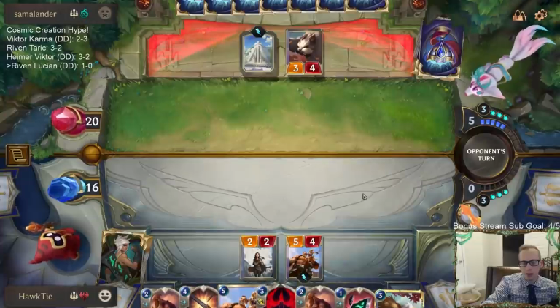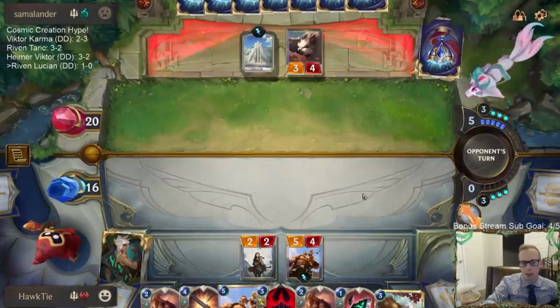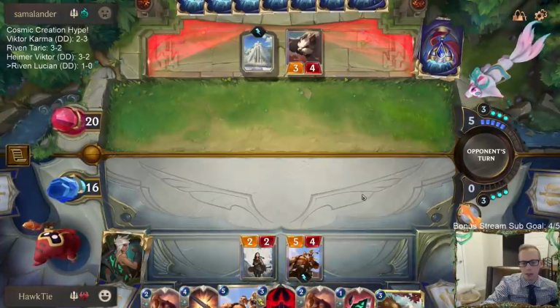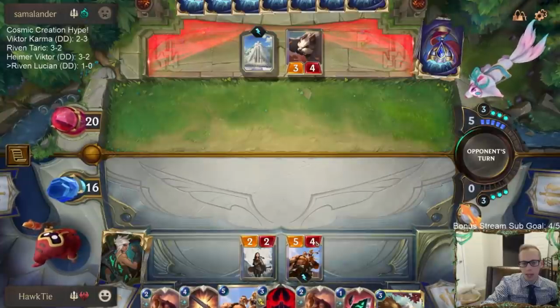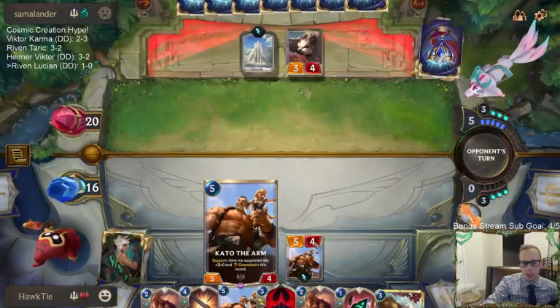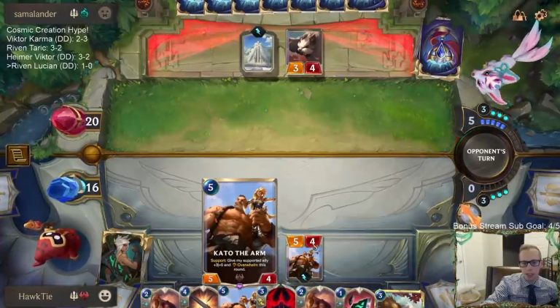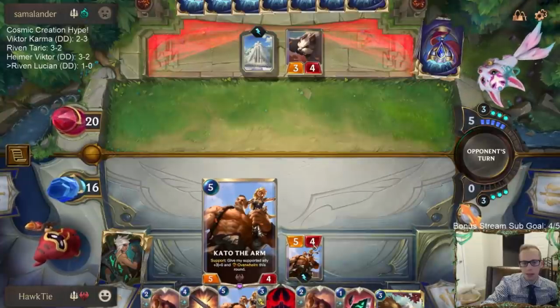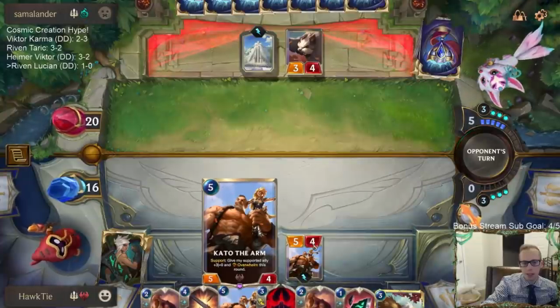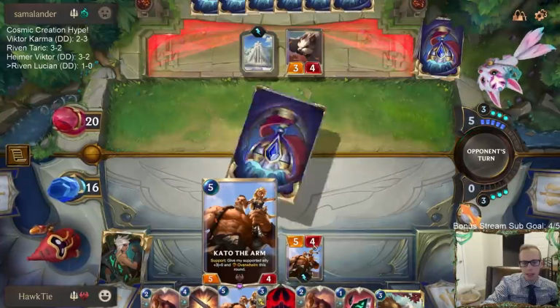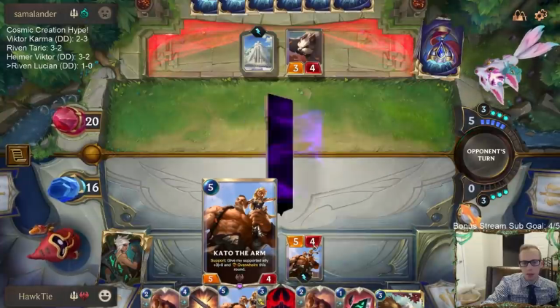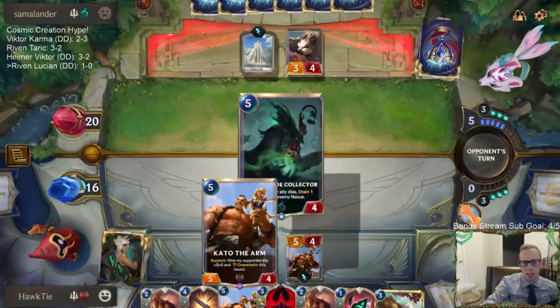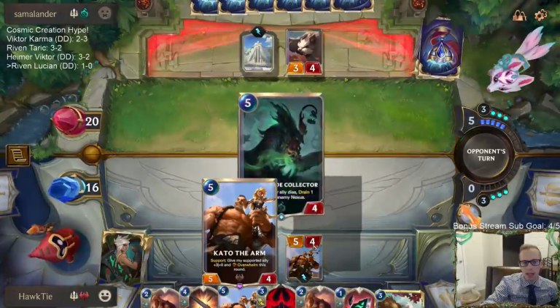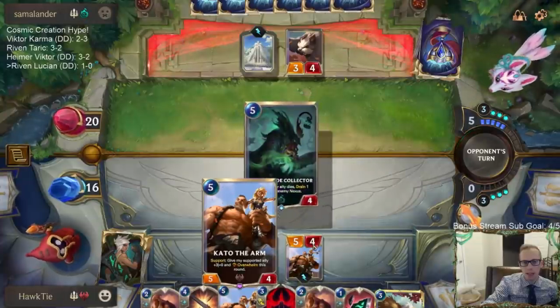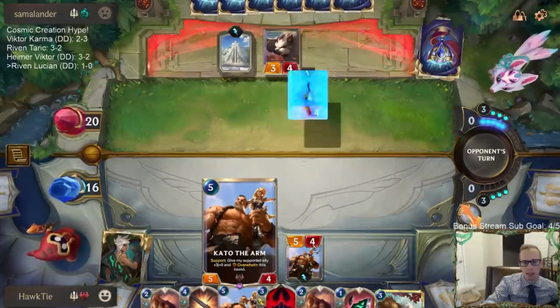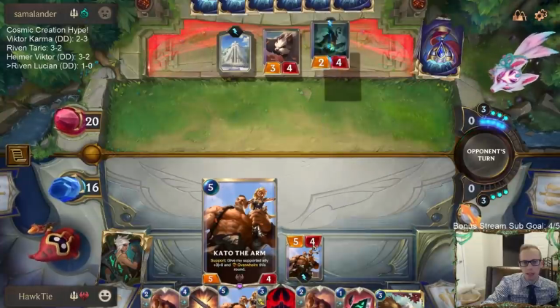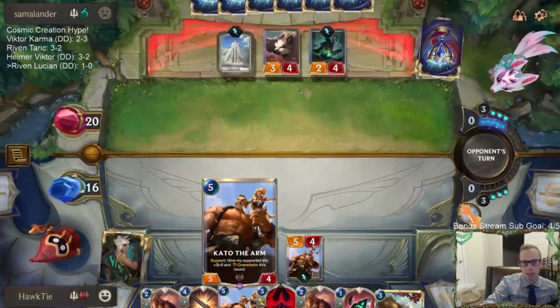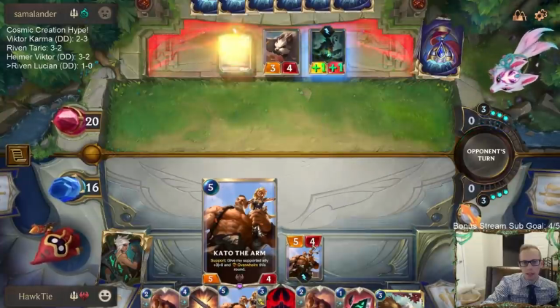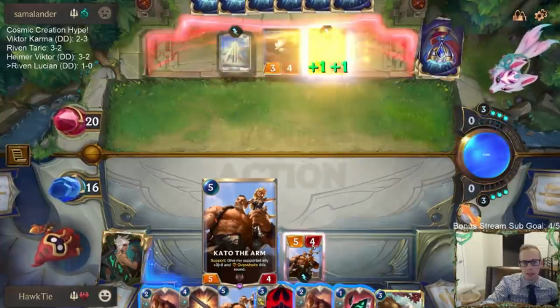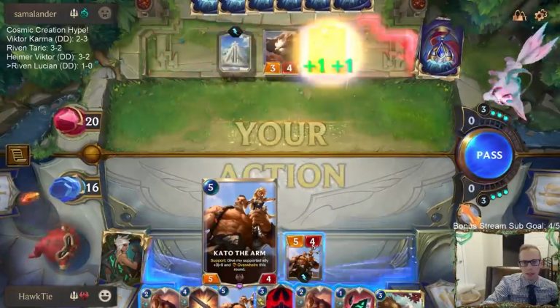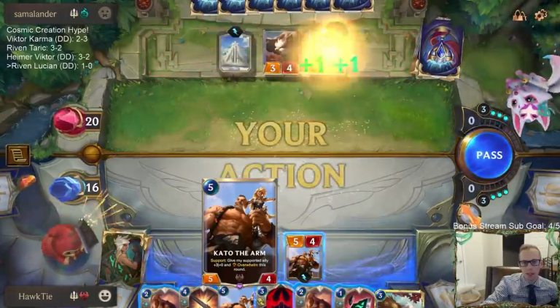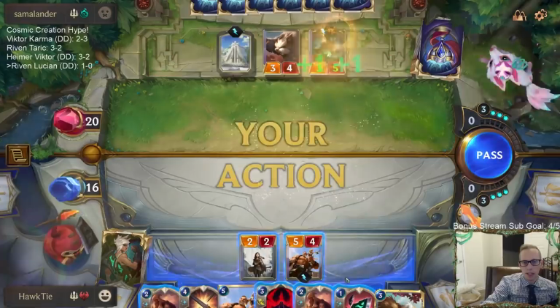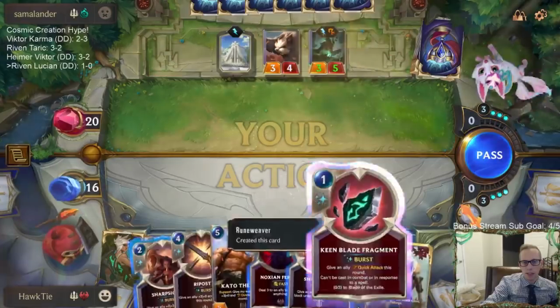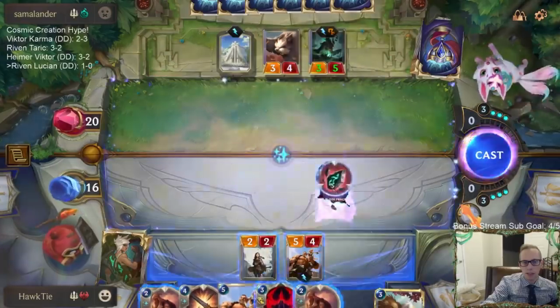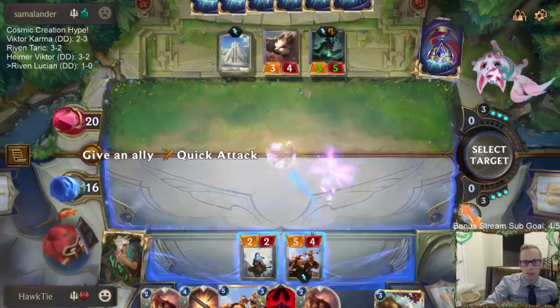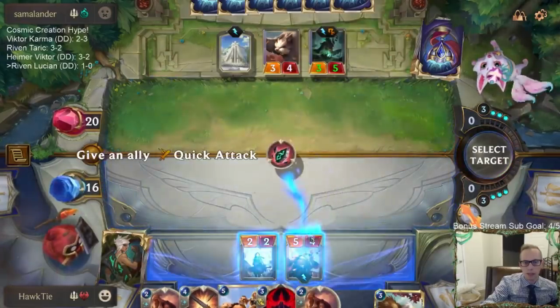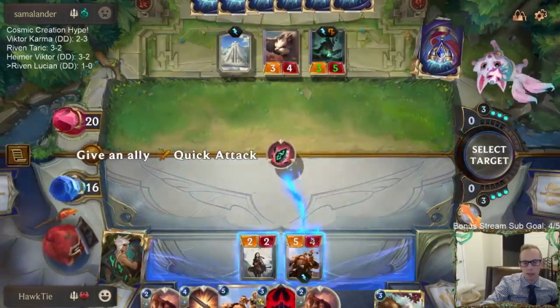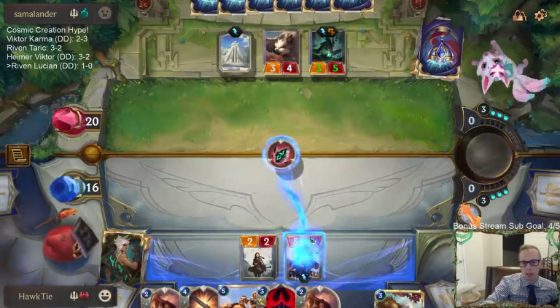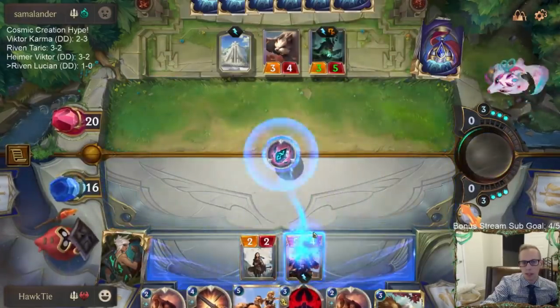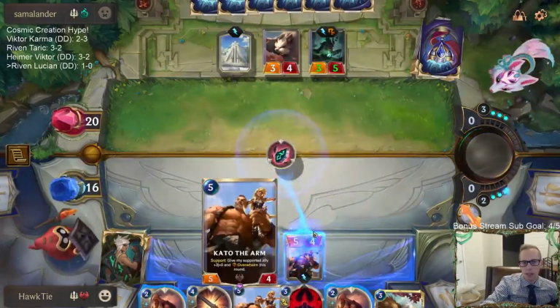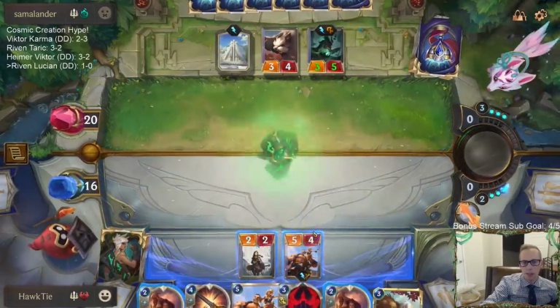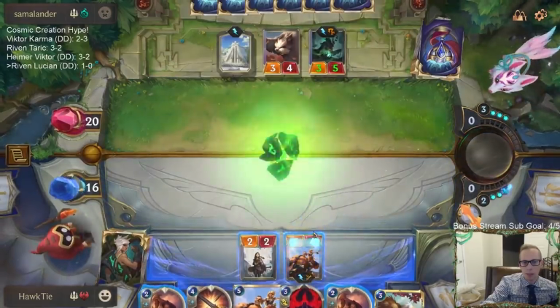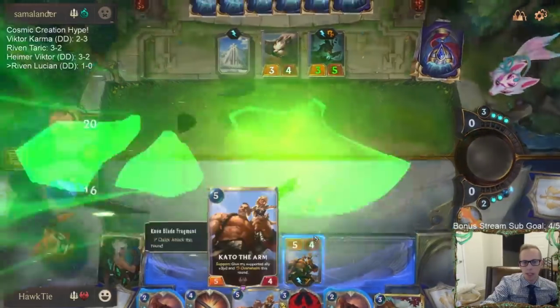We can use the fragment to give Kato Quick Attack, which is kind of nice — saying 'don't kill my Kato.'